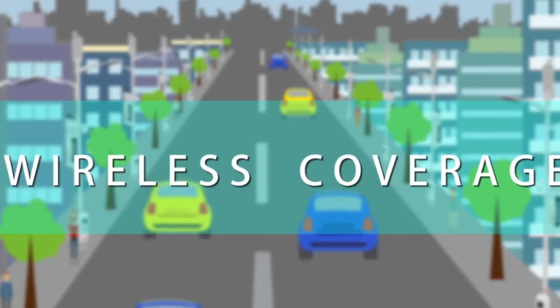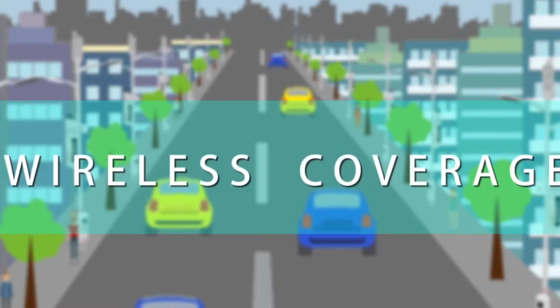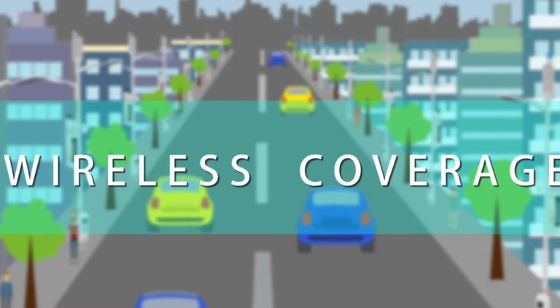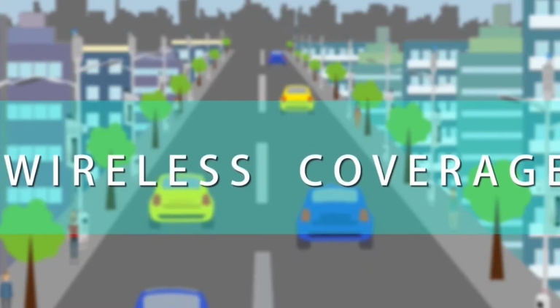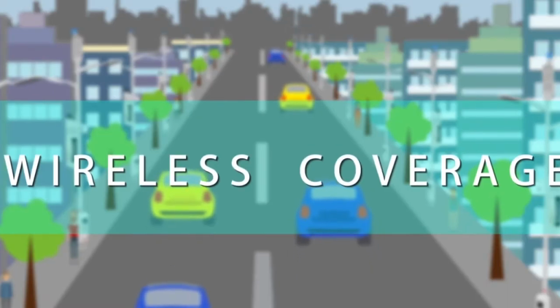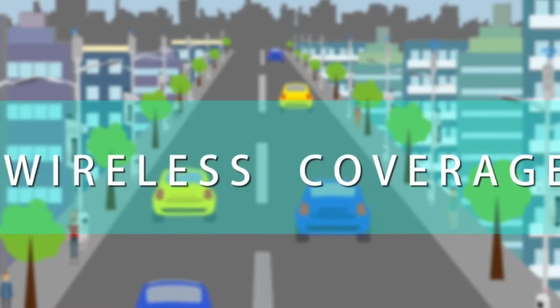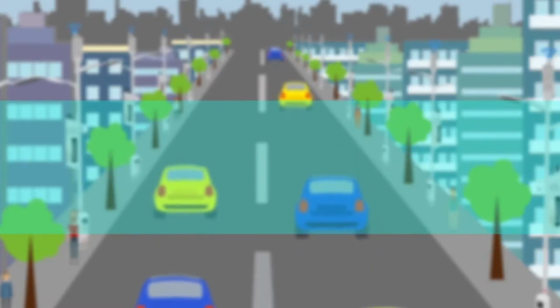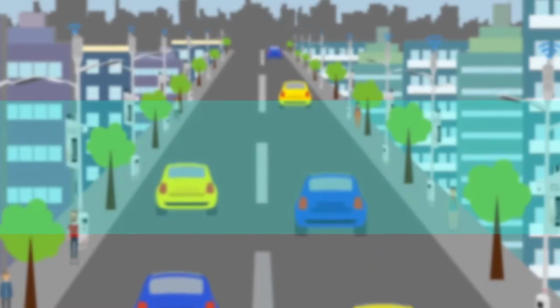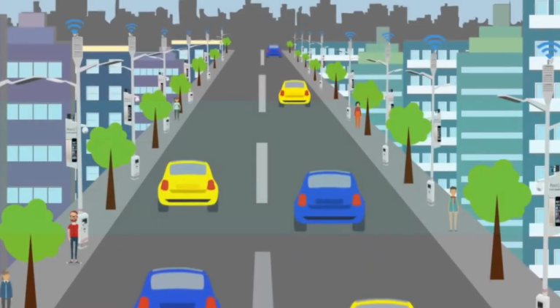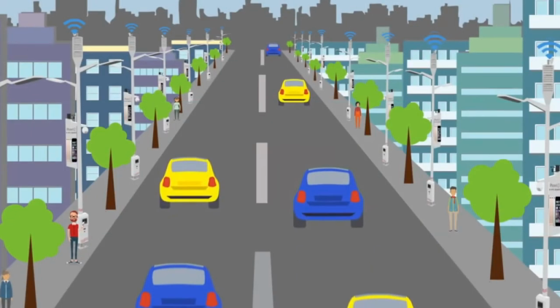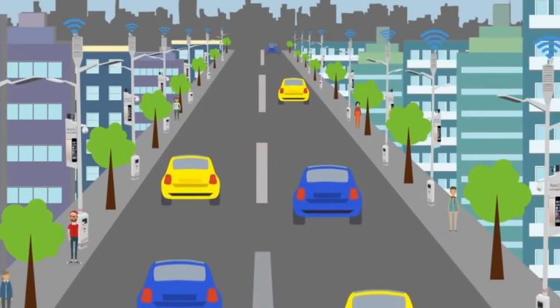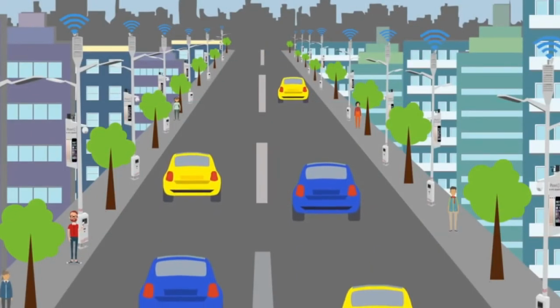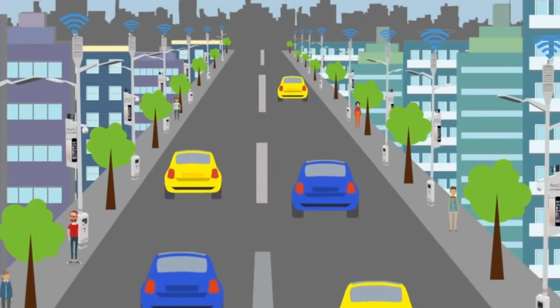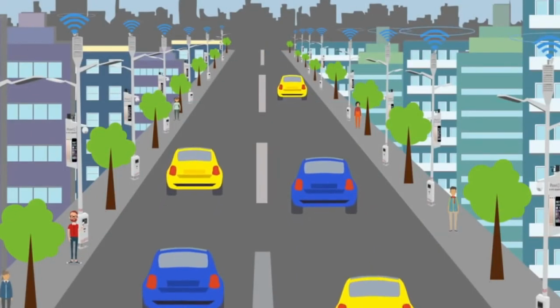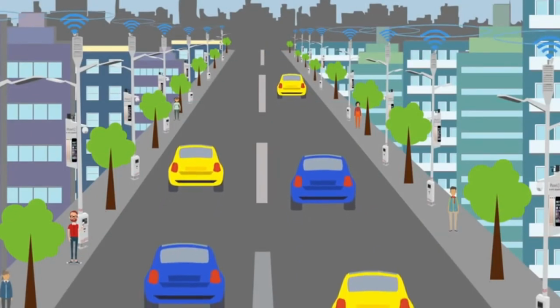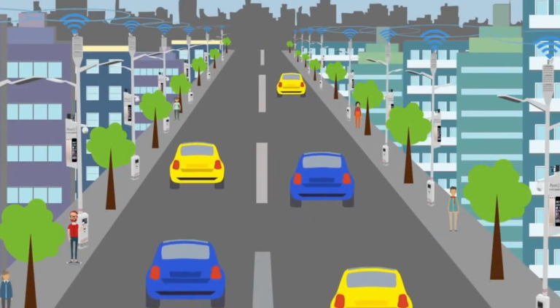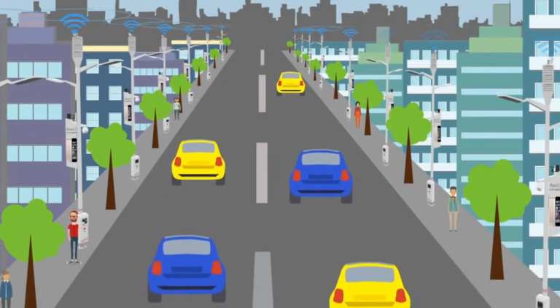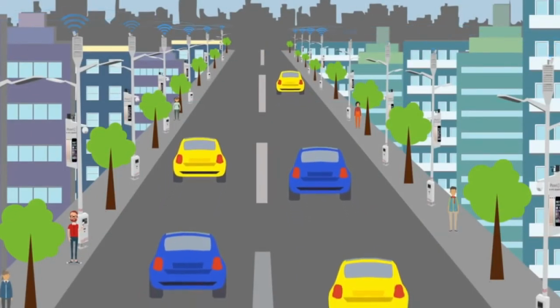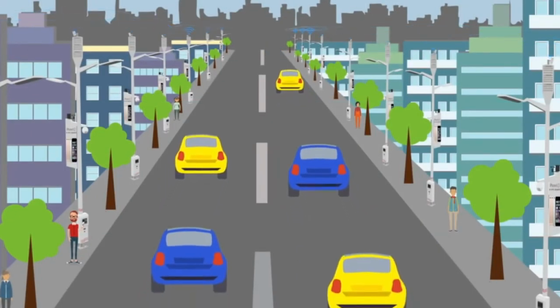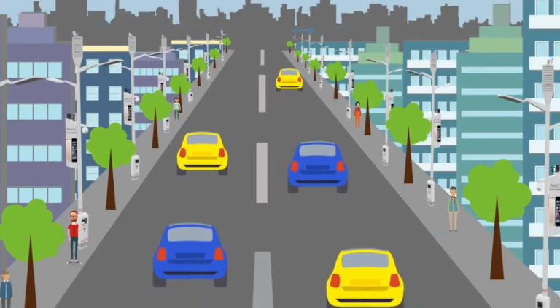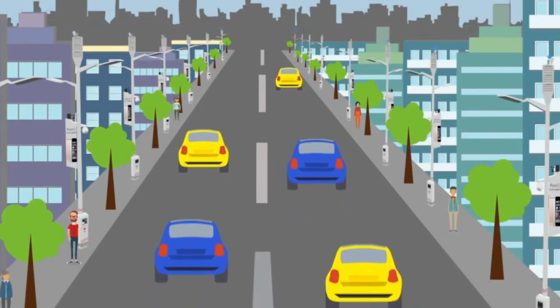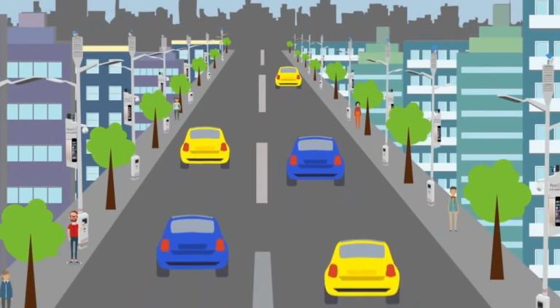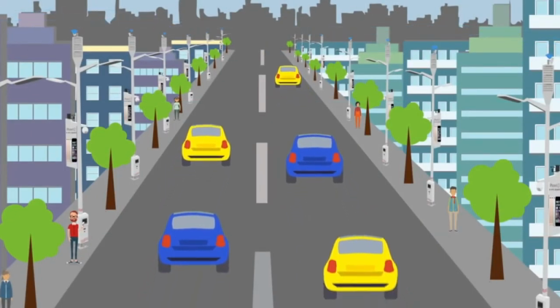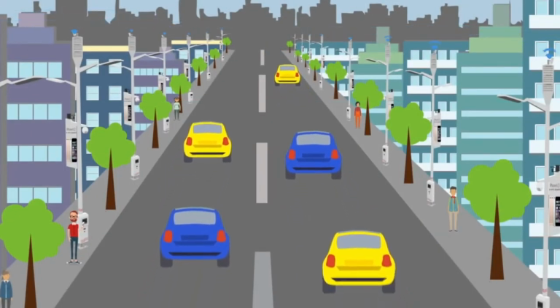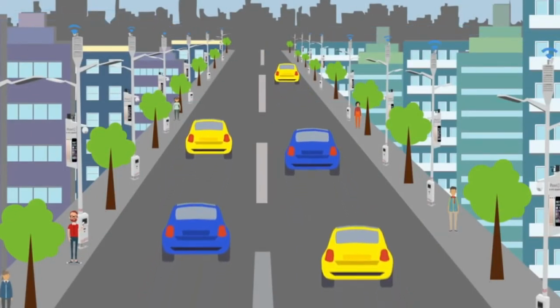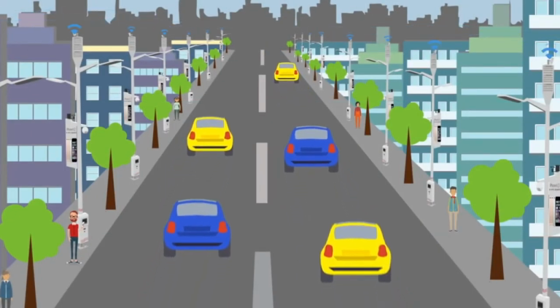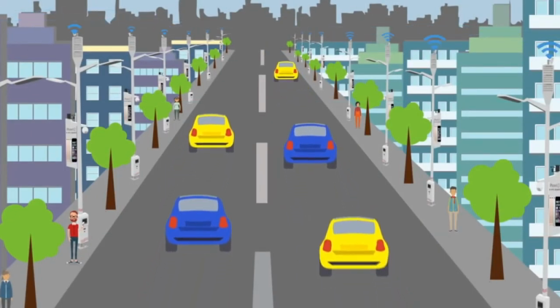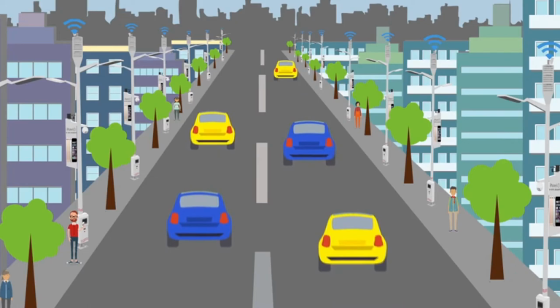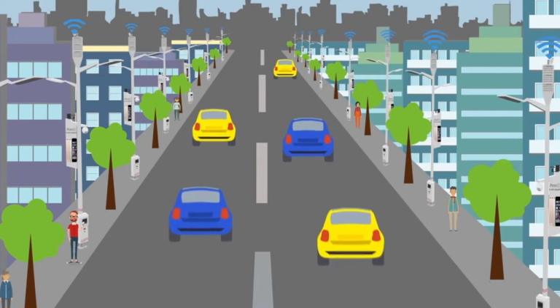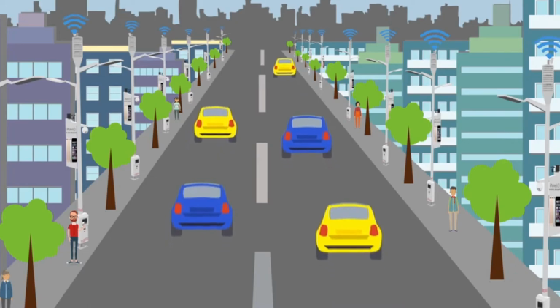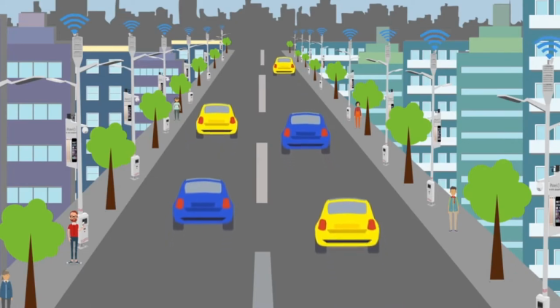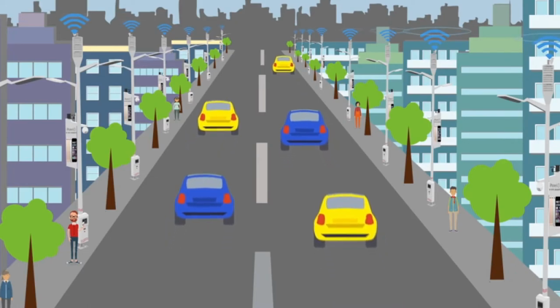Wireless coverage: Wi-Fi hotspots providing free network coverage anytime, anywhere.